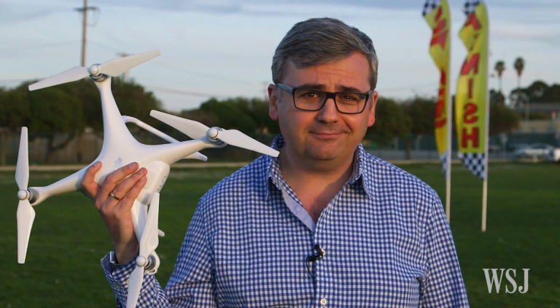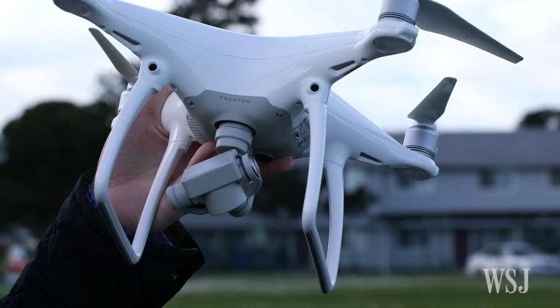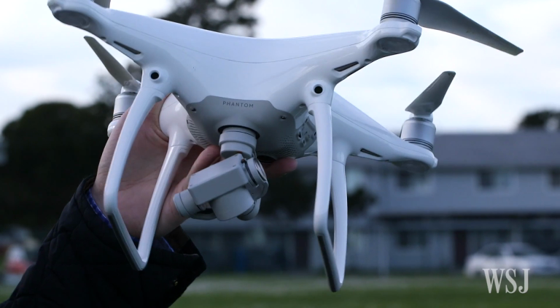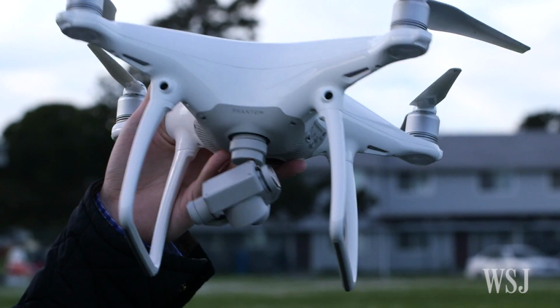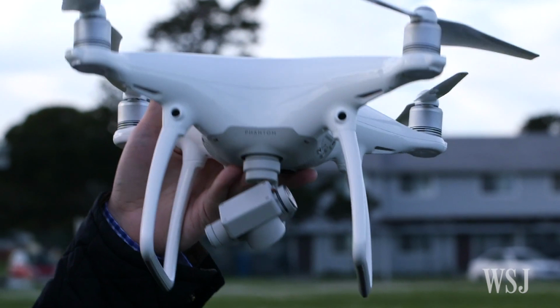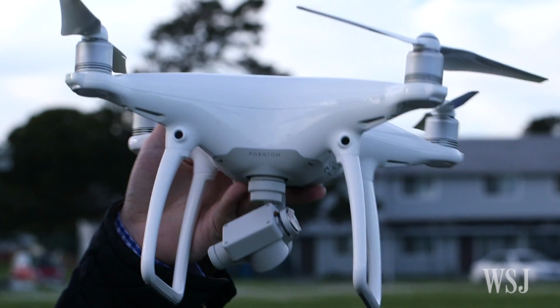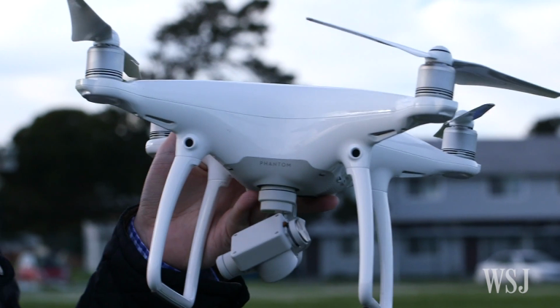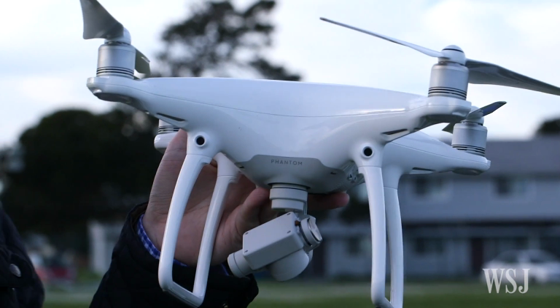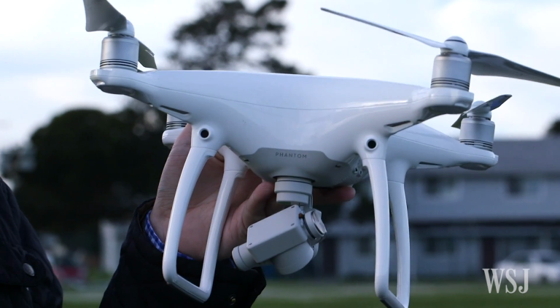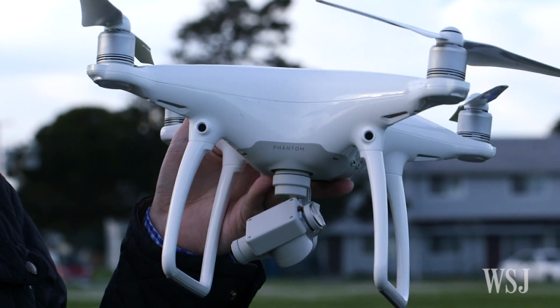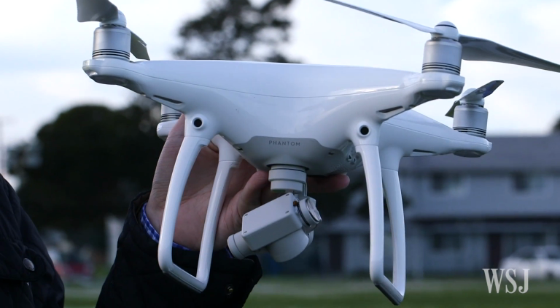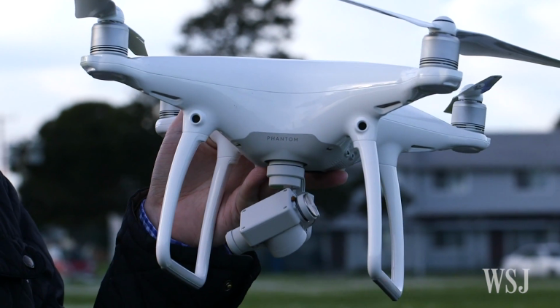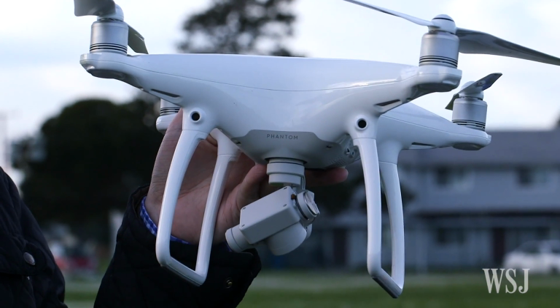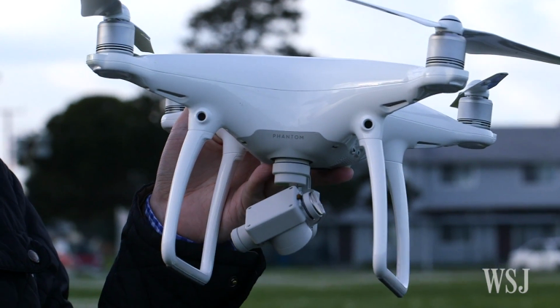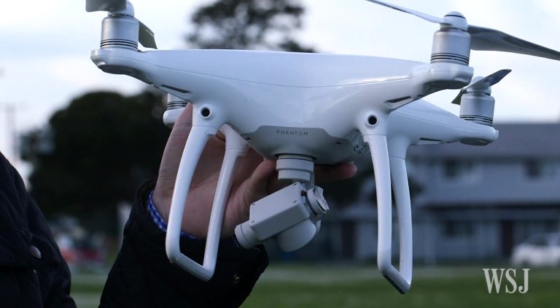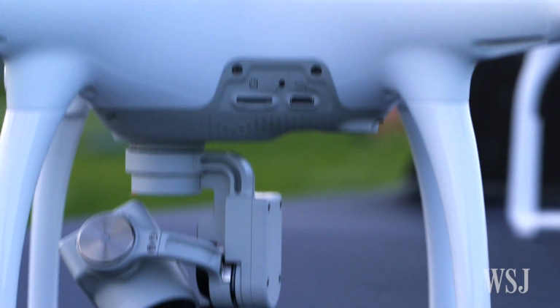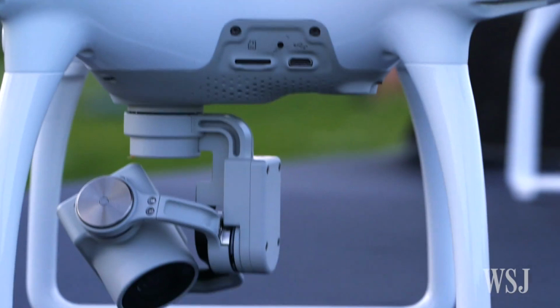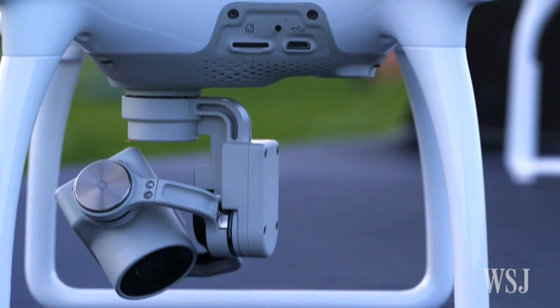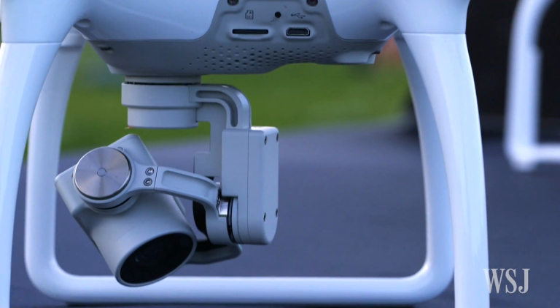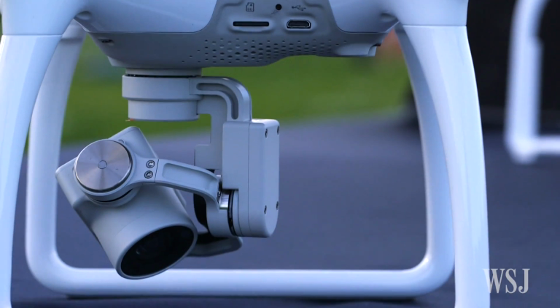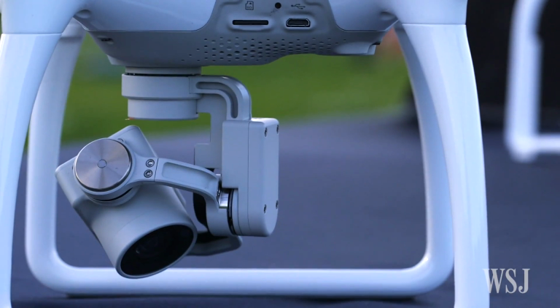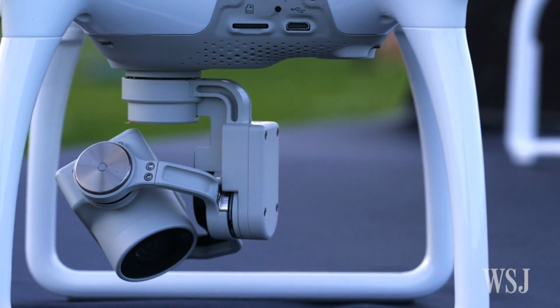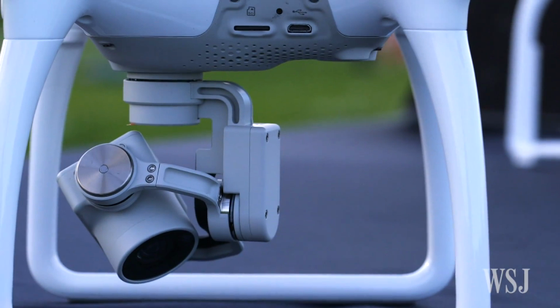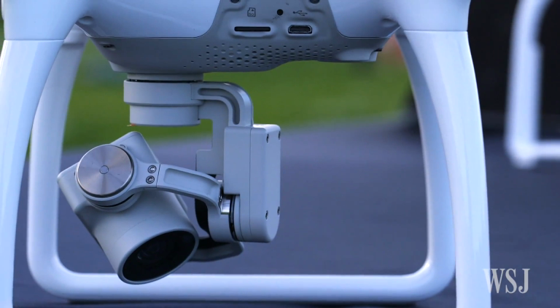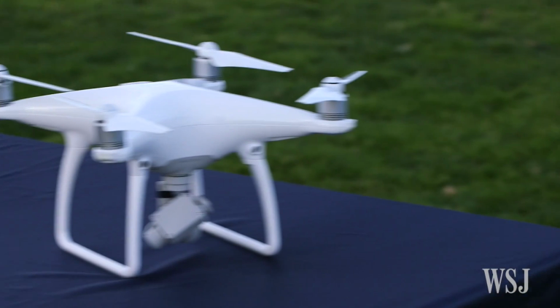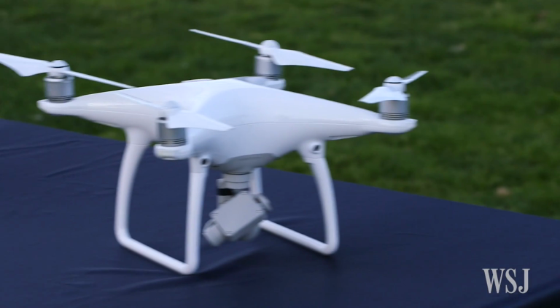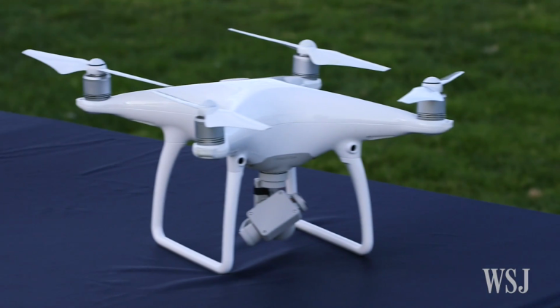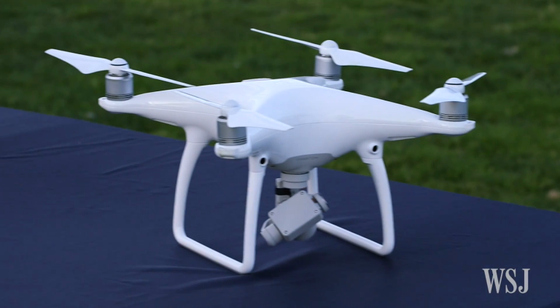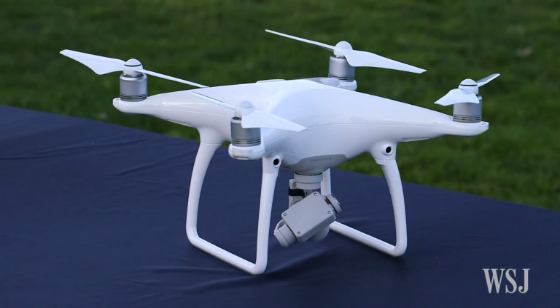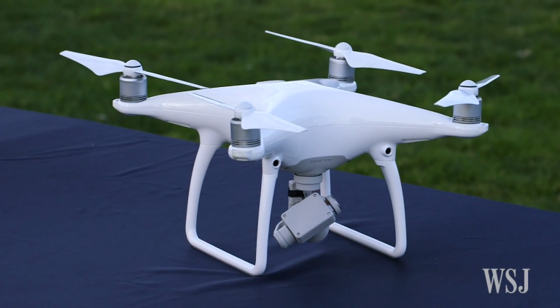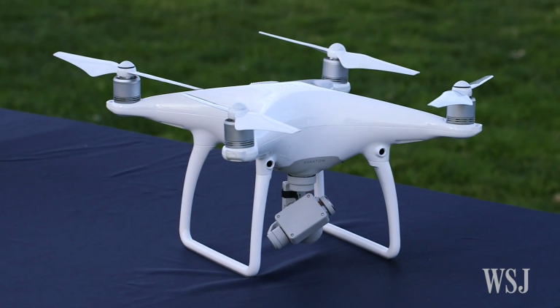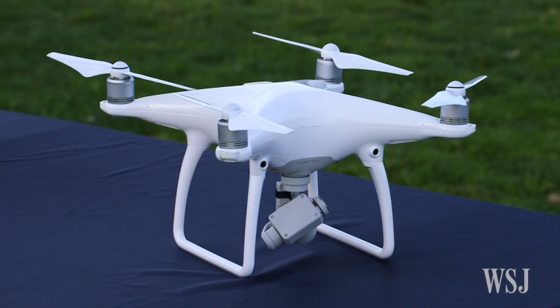If you've got $1,400 to spend, the Phantom 4 is the drone I'd recommend for any newcomer.